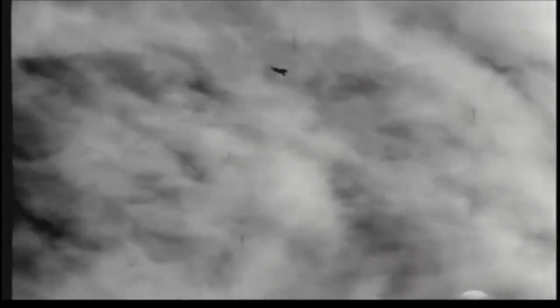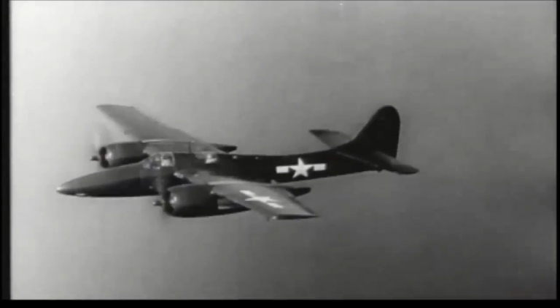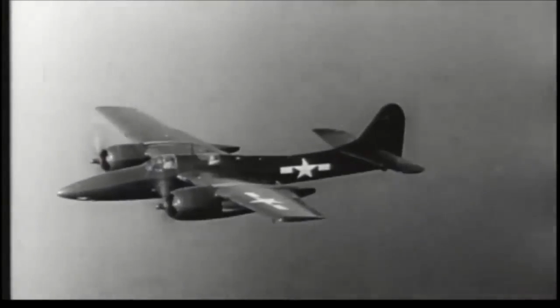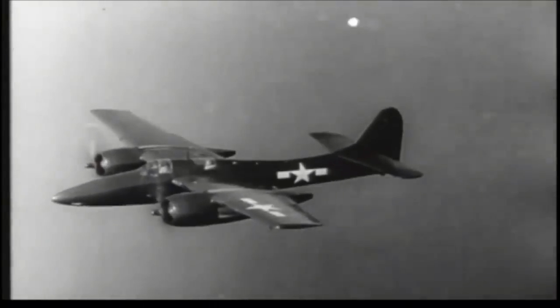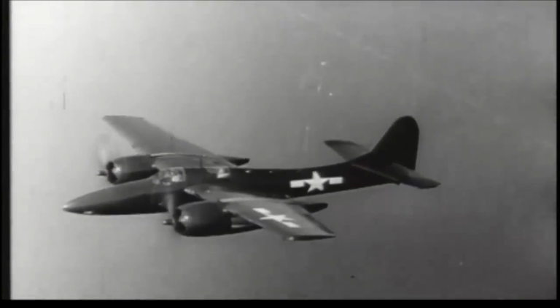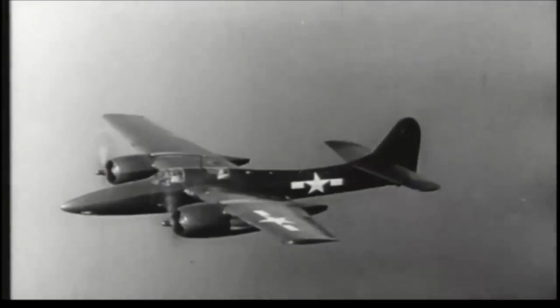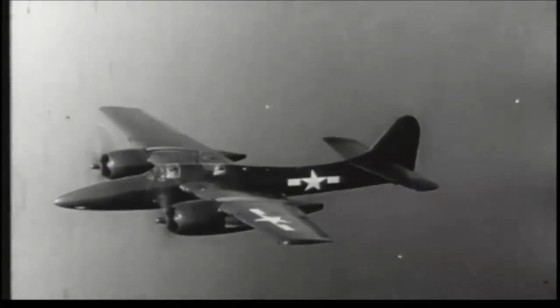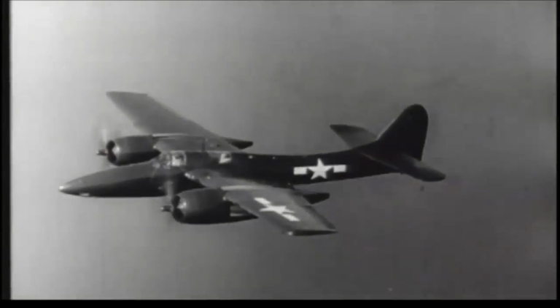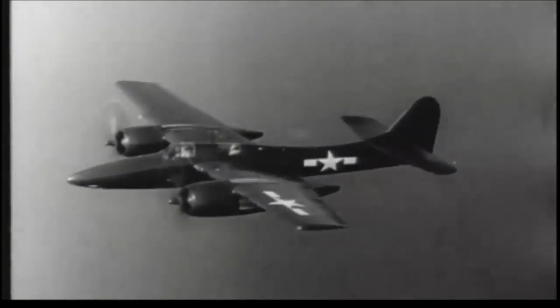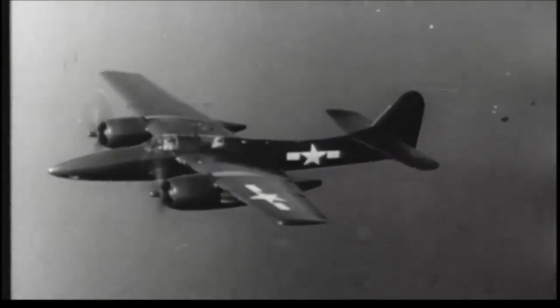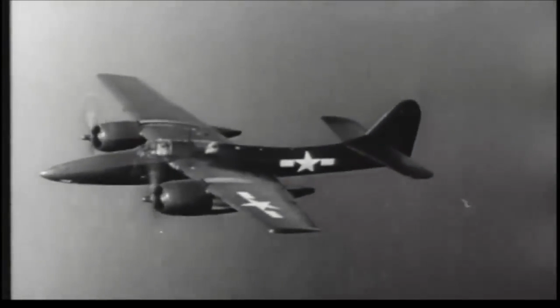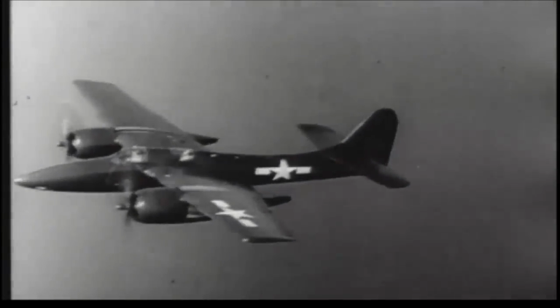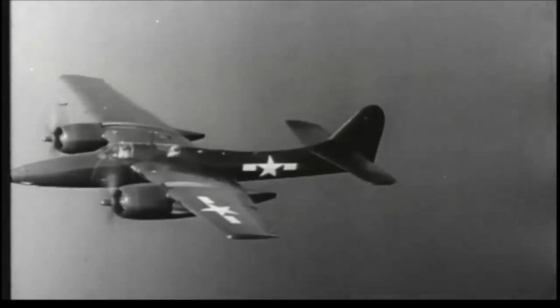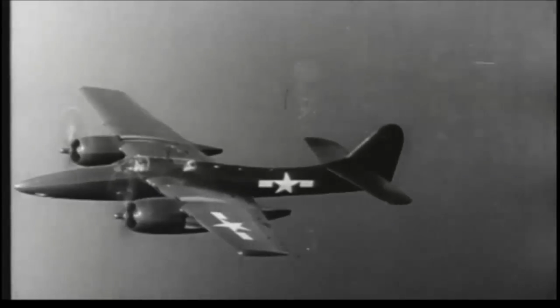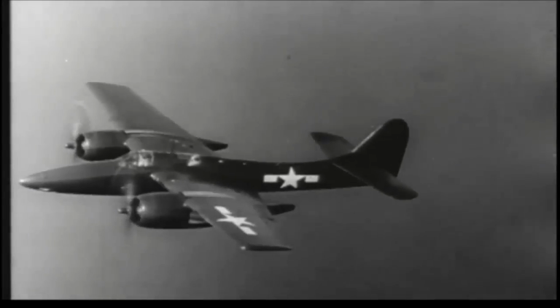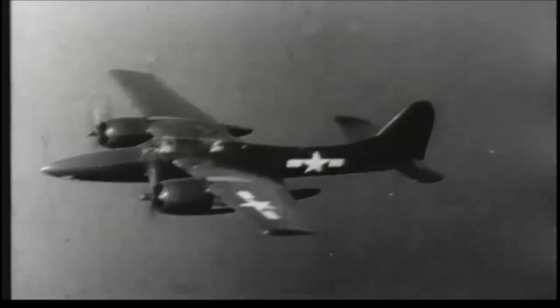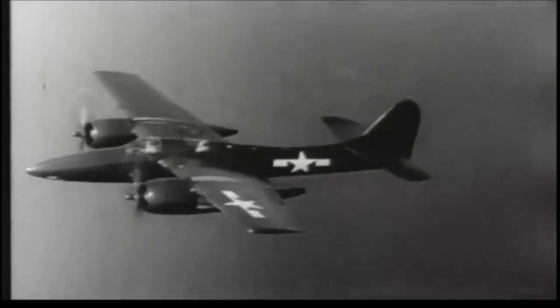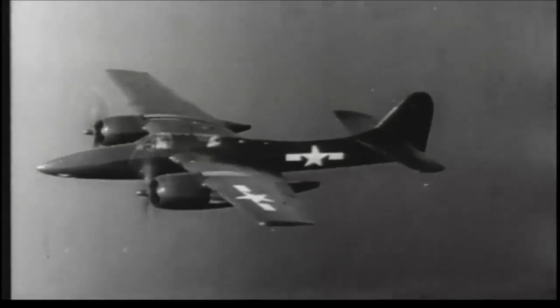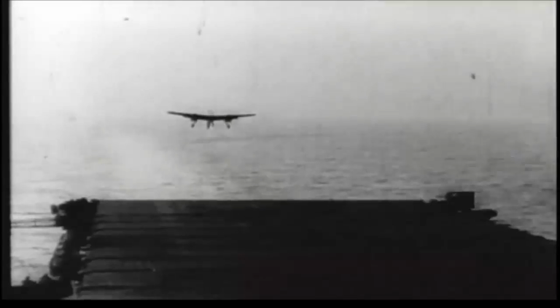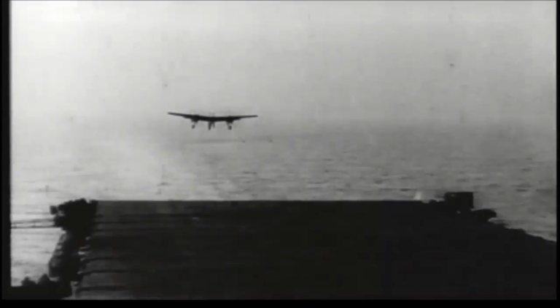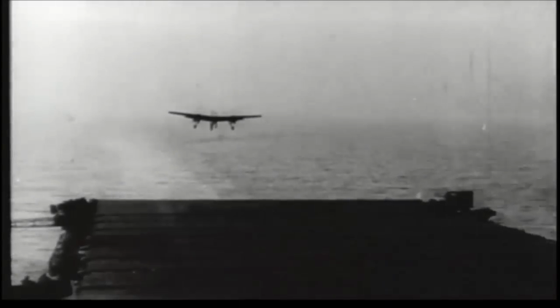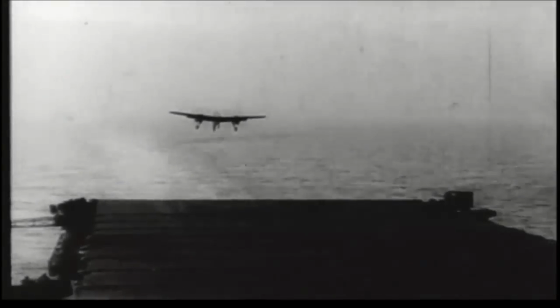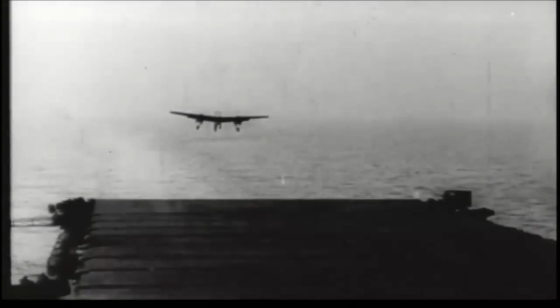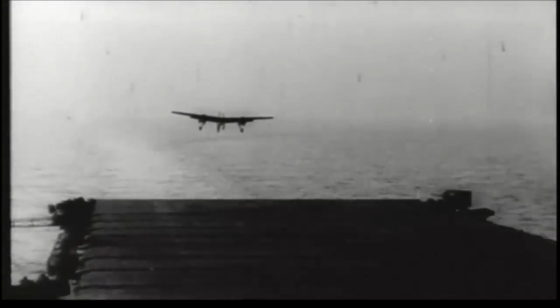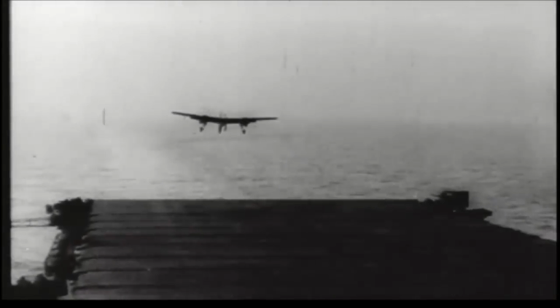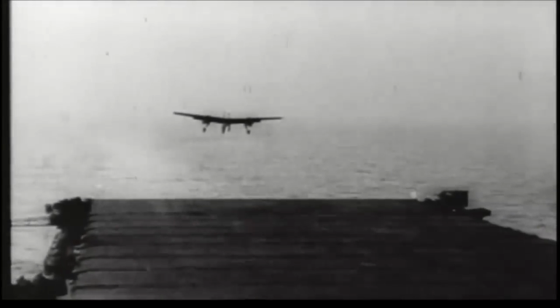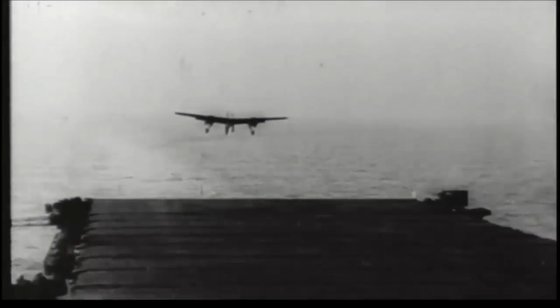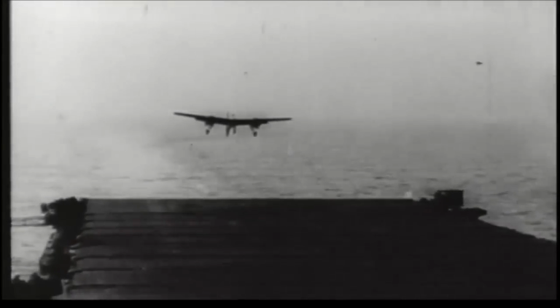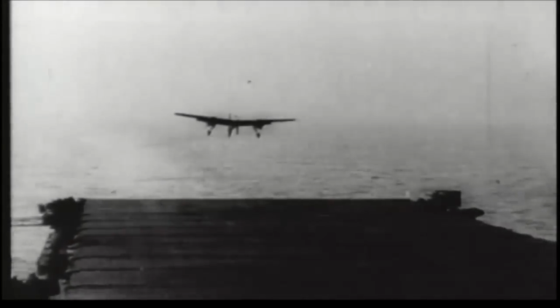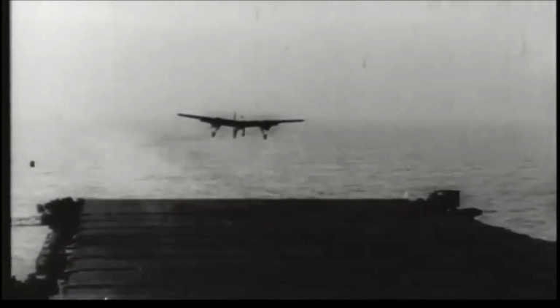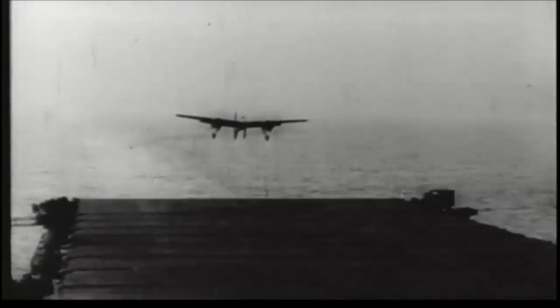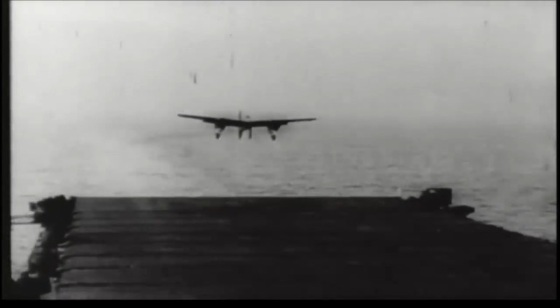The Tiger Cat is equipped with a tricycle landing gear. The fighter bombers can be handled by the new 45,000-ton carriers of the Midway class.